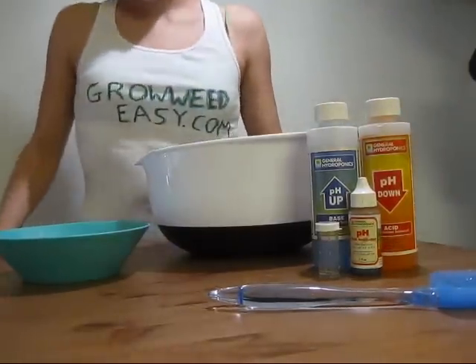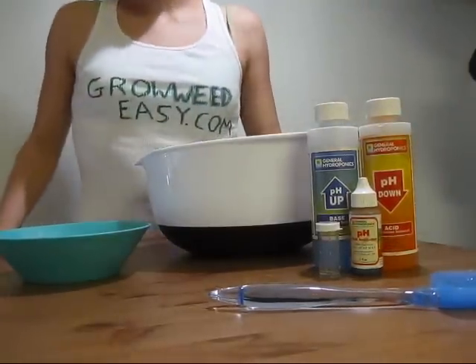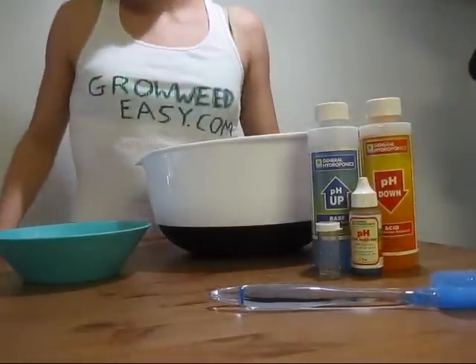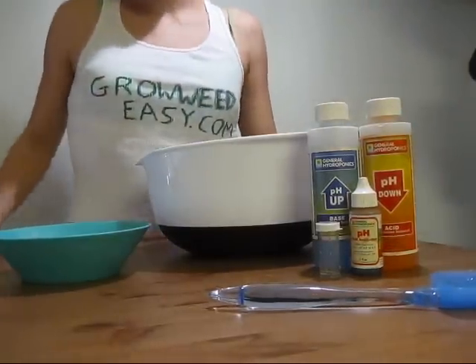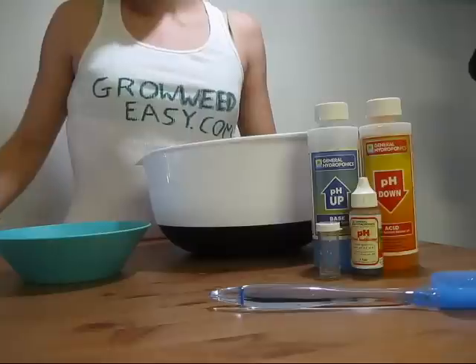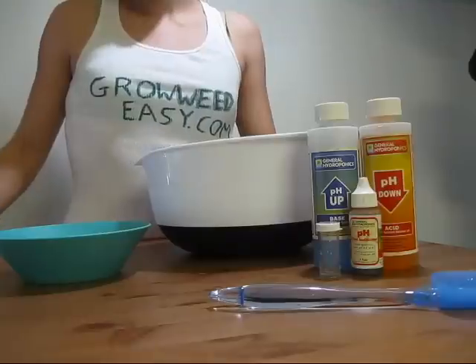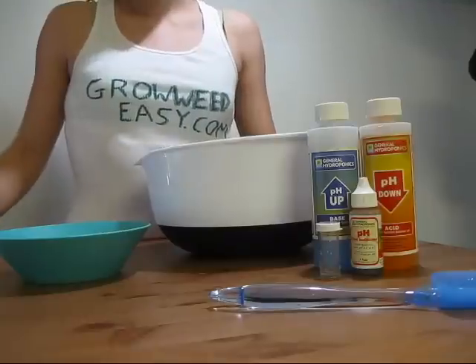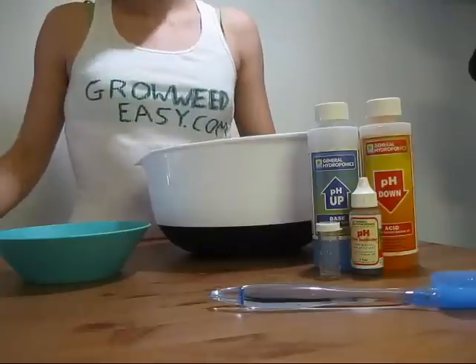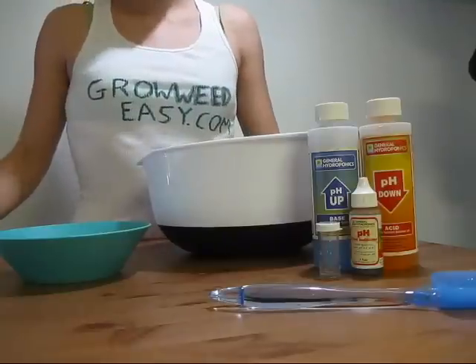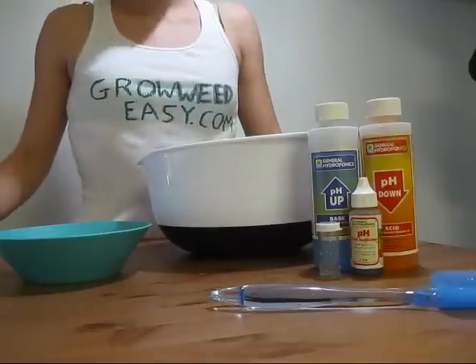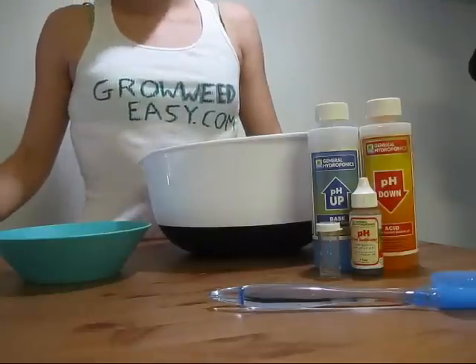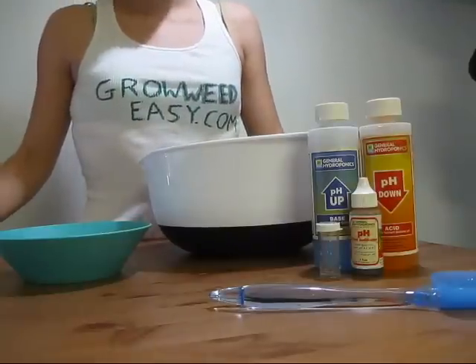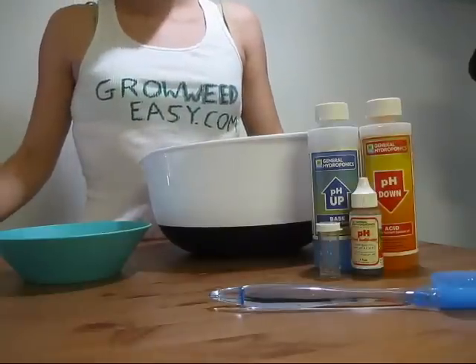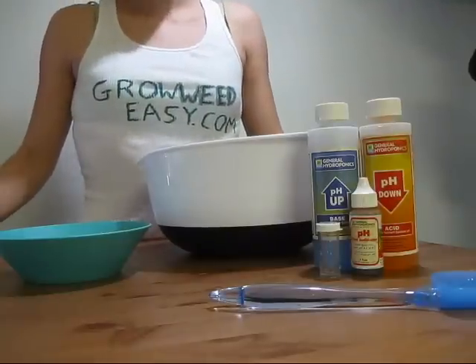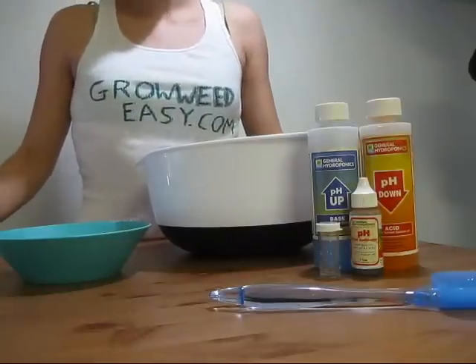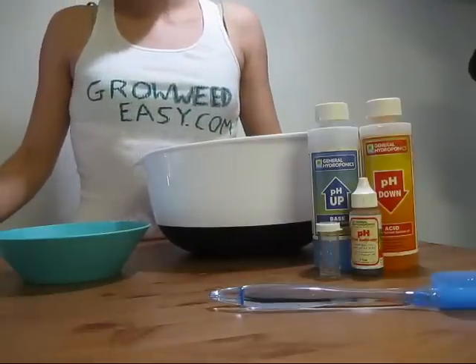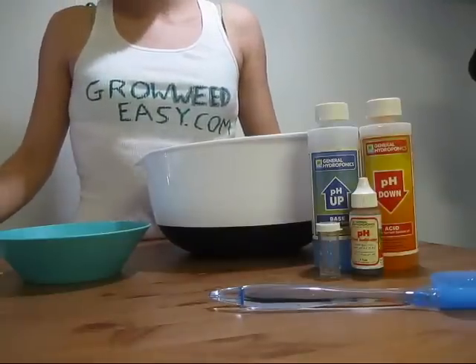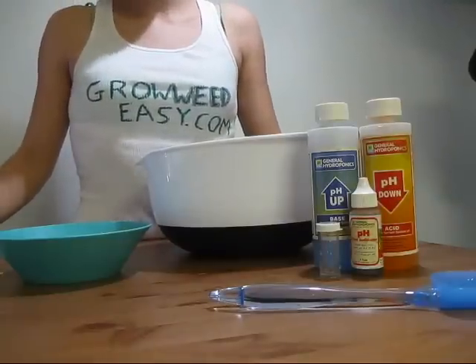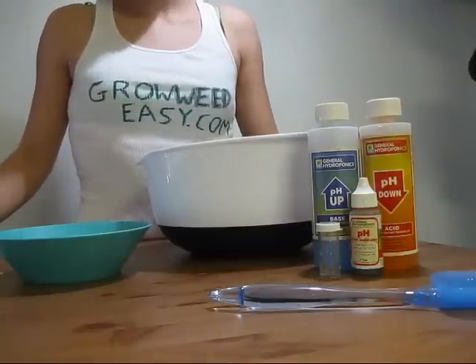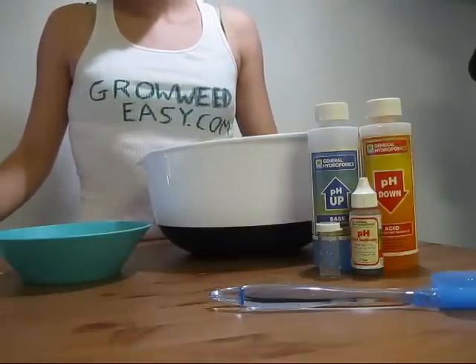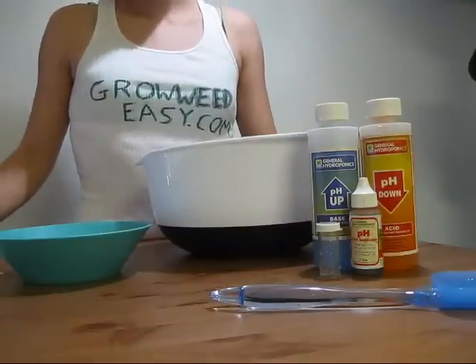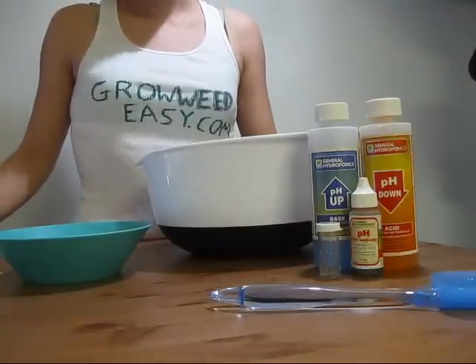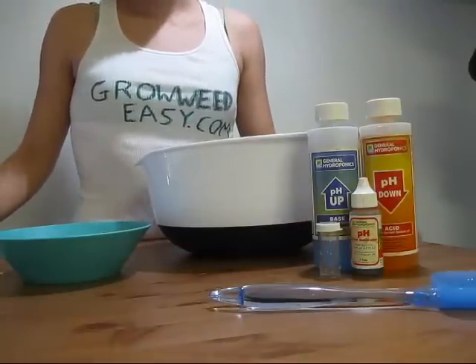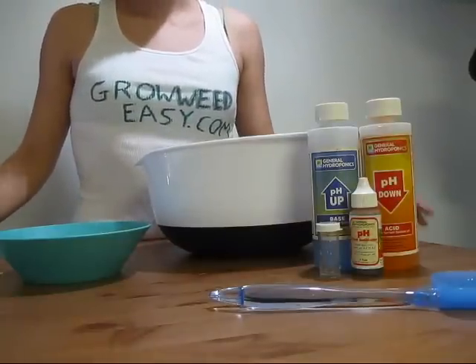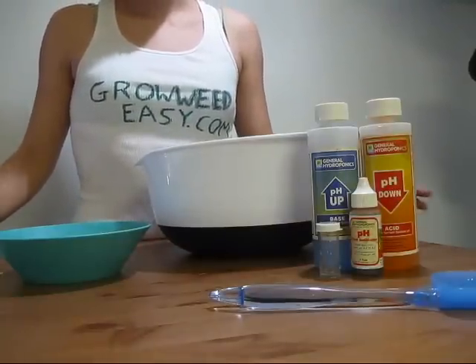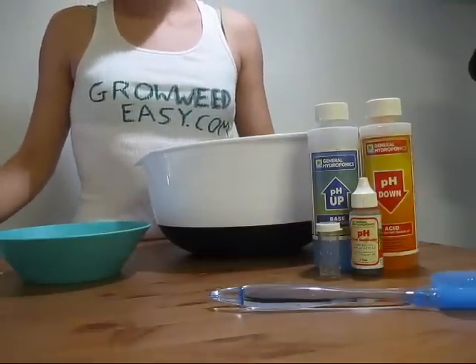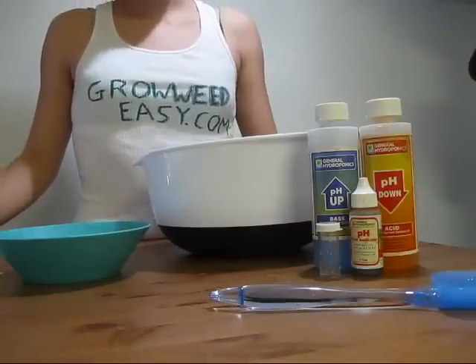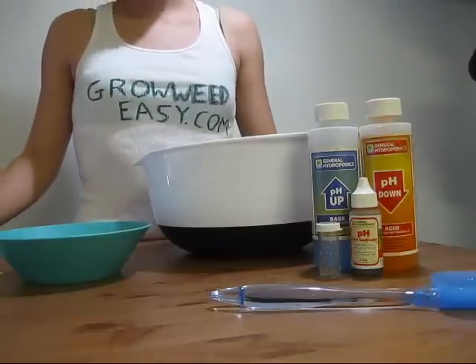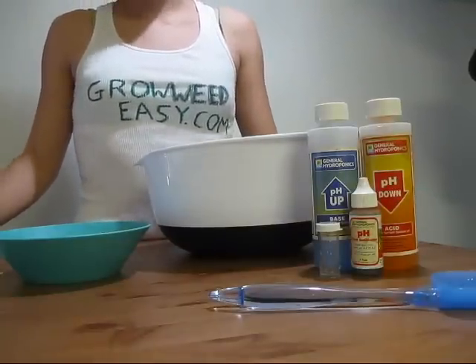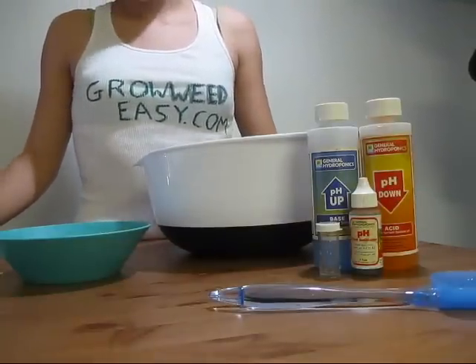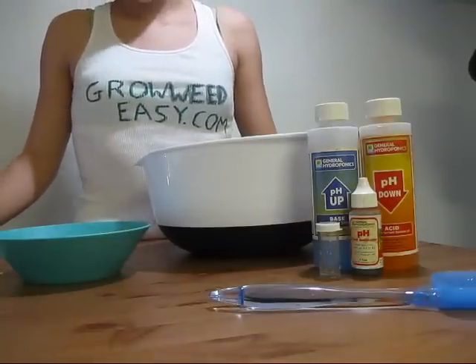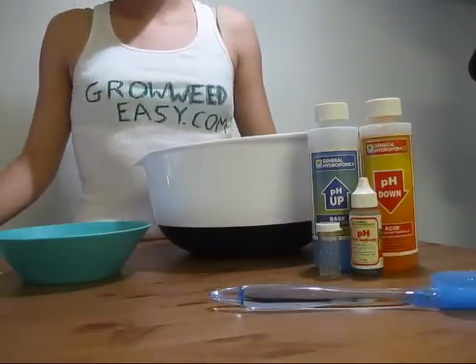Hello, my name is Nebula Hayes, and today I'm going to show you how to adjust the pH of your water.